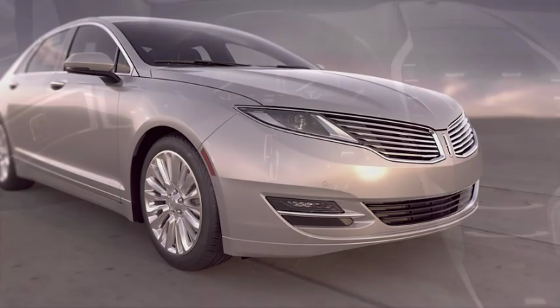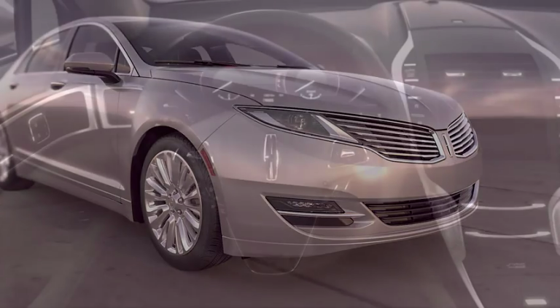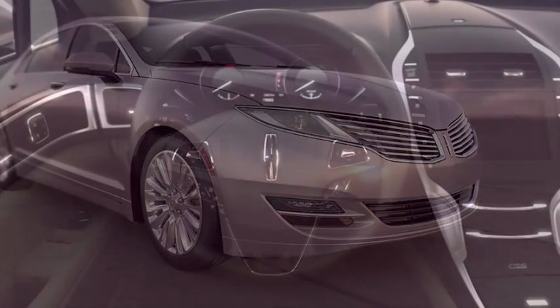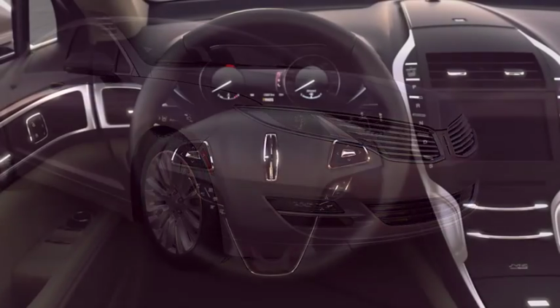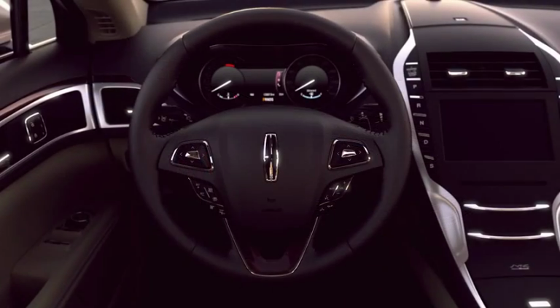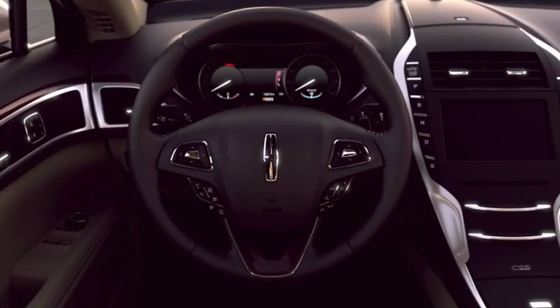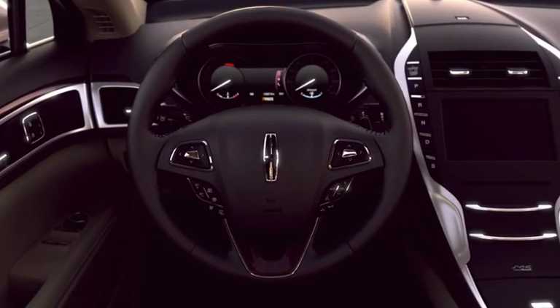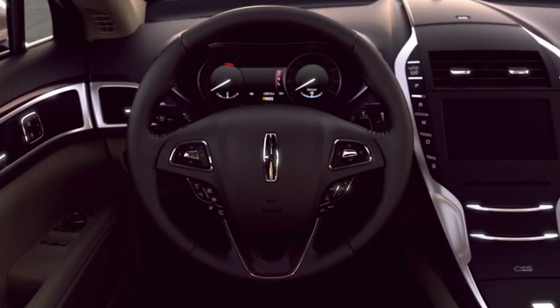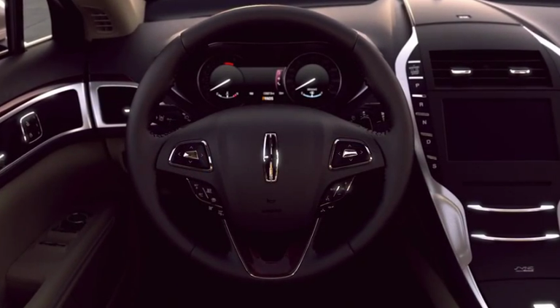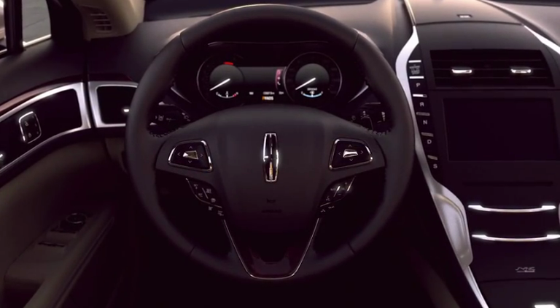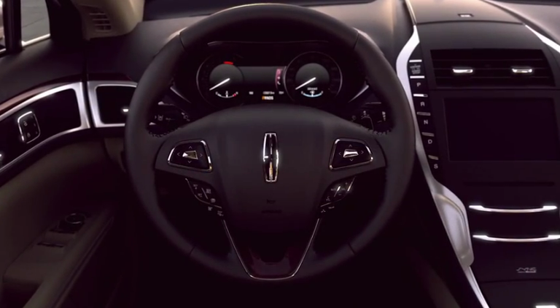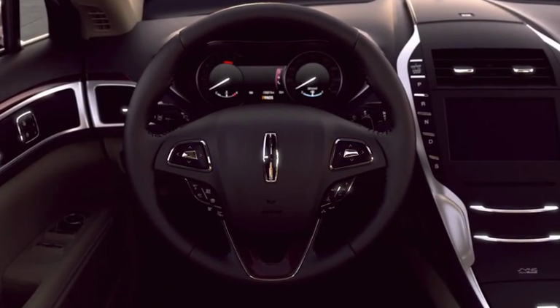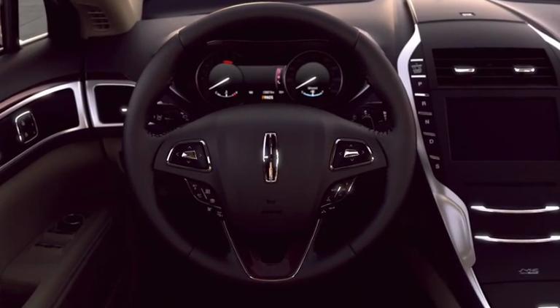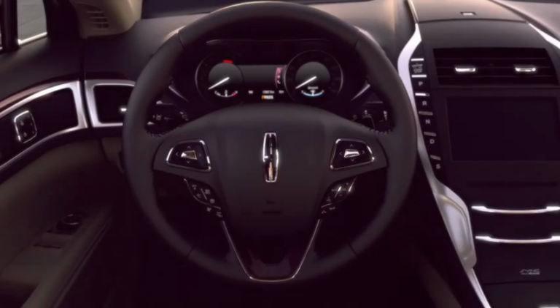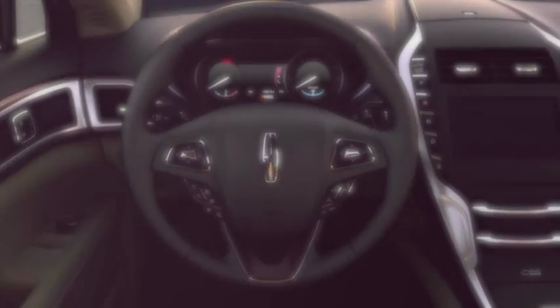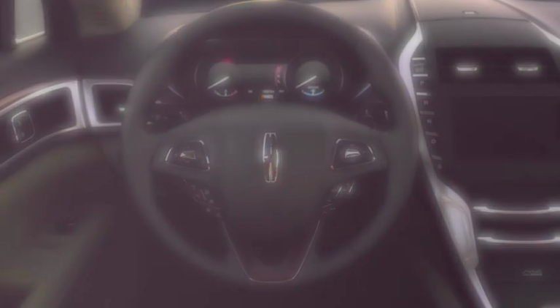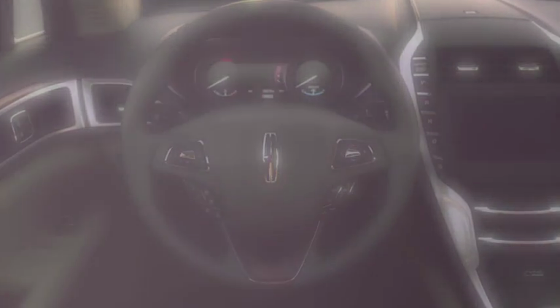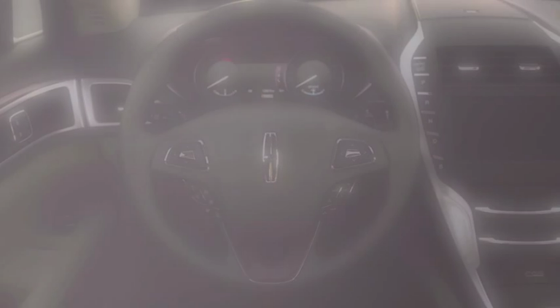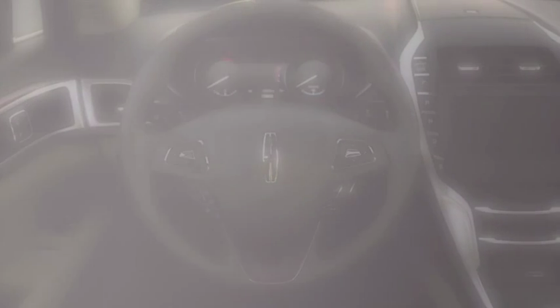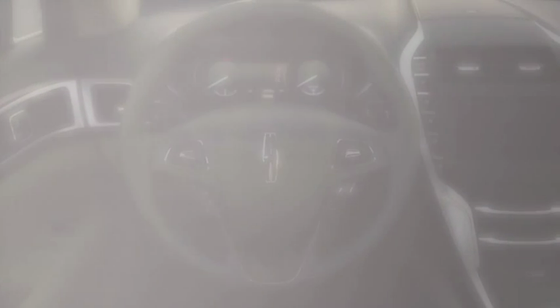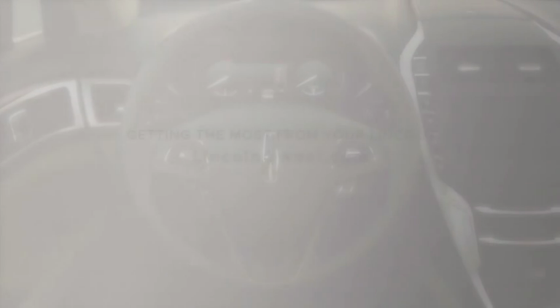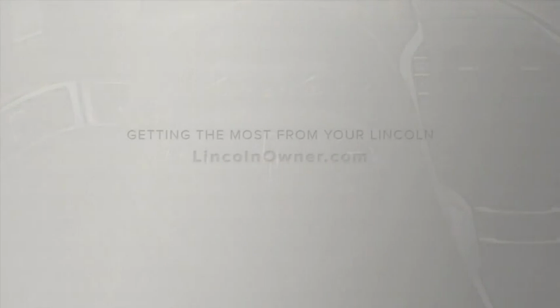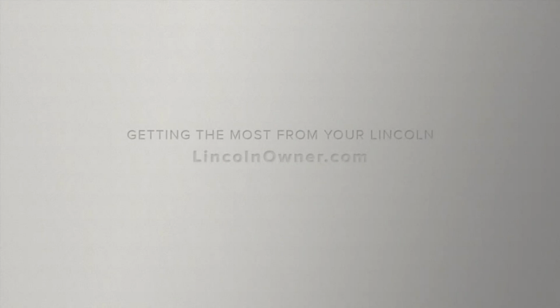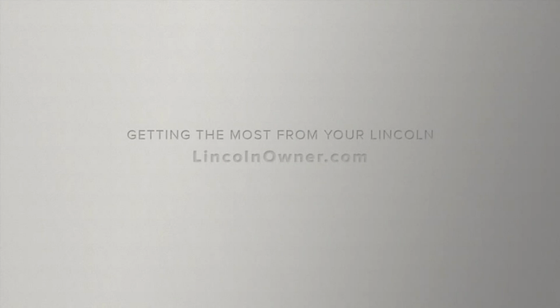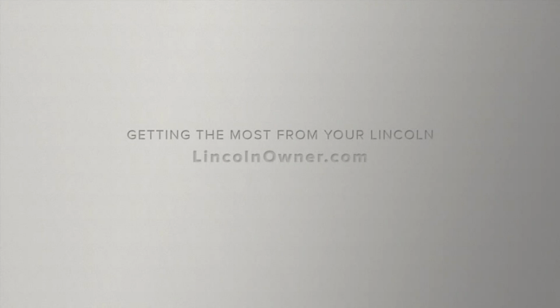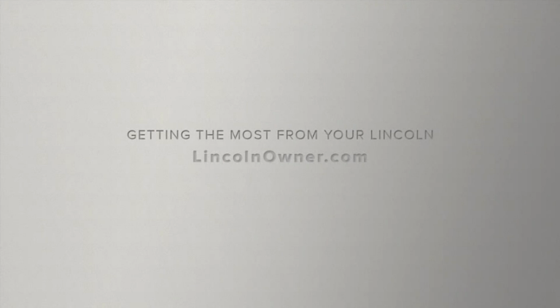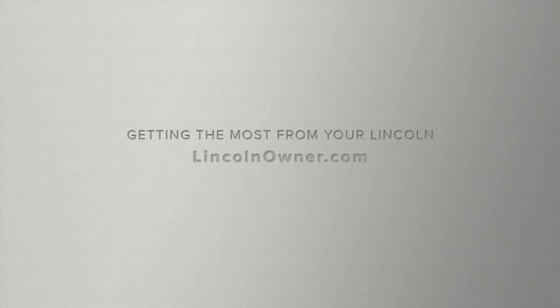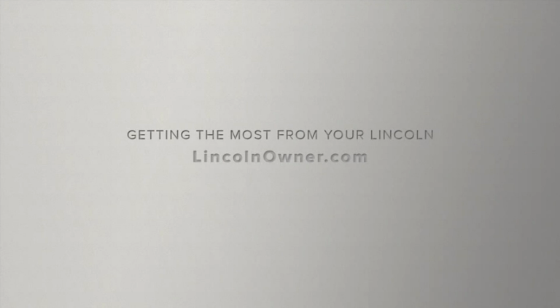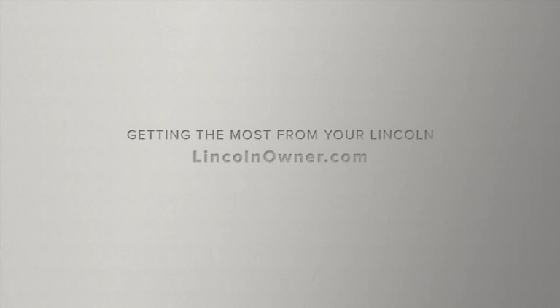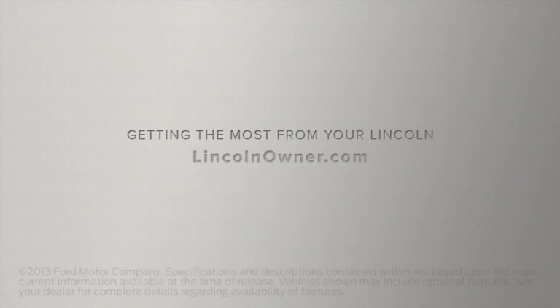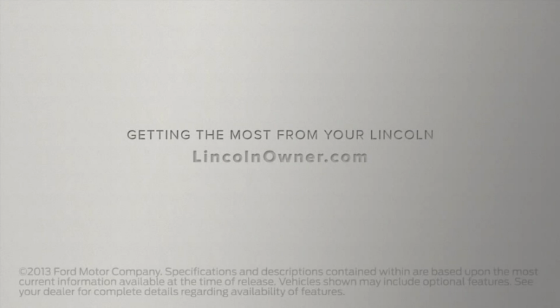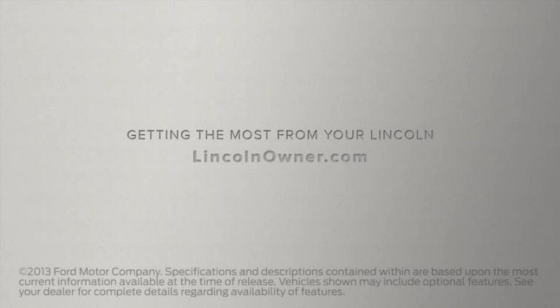You can also change the mode through the information display. We hope we've answered your questions. For more information, please visit LincolnOwner.com.